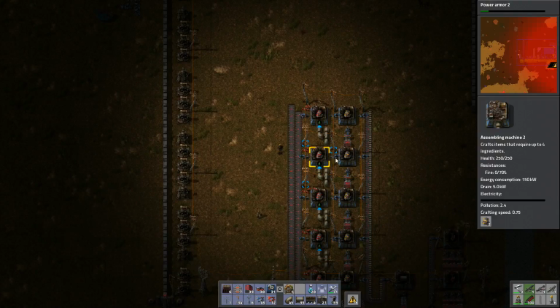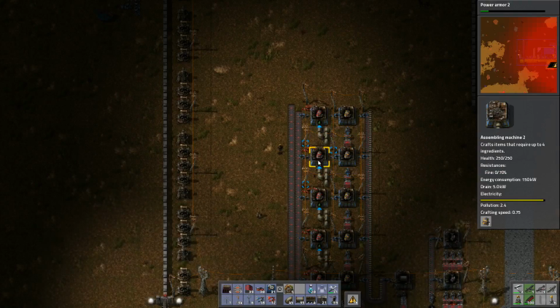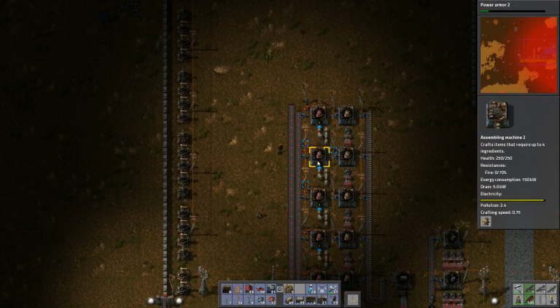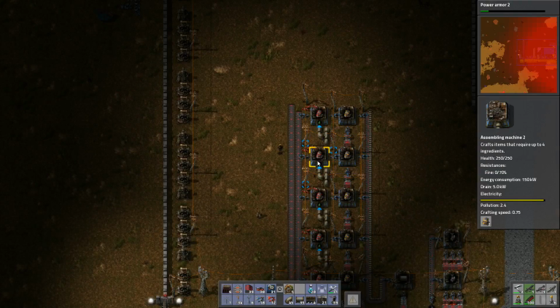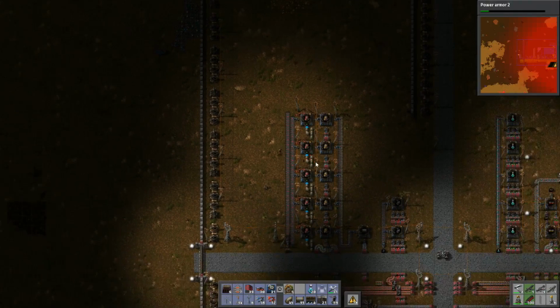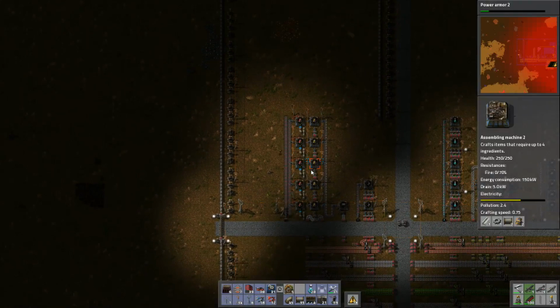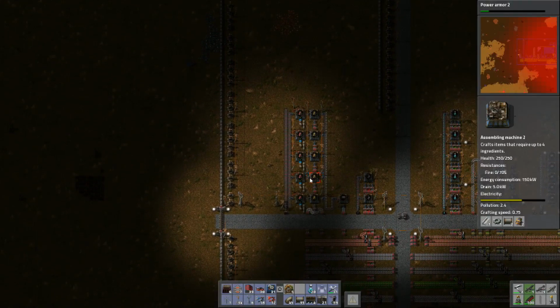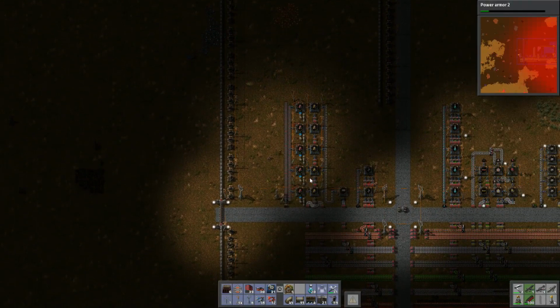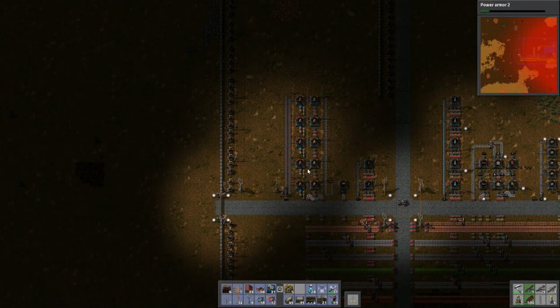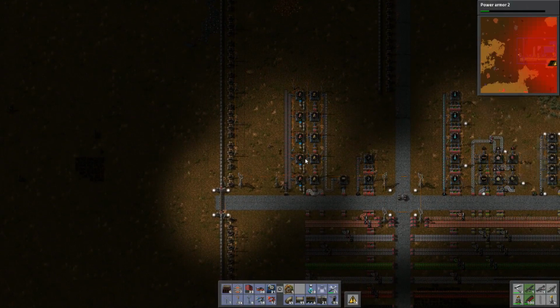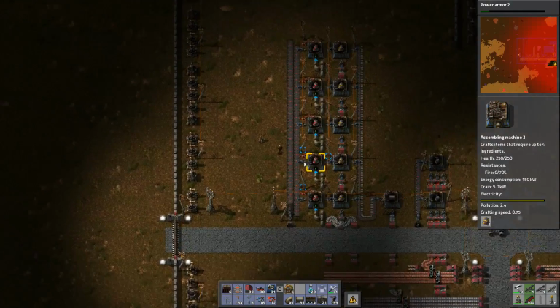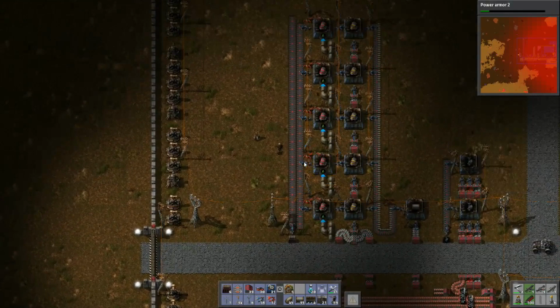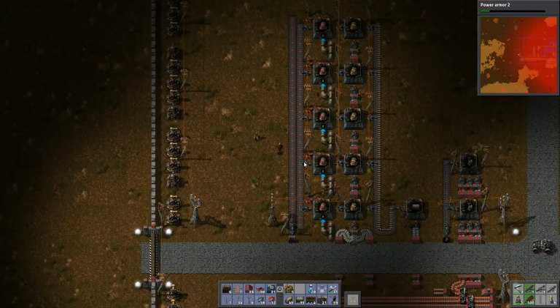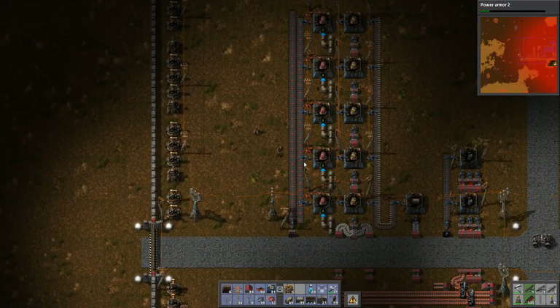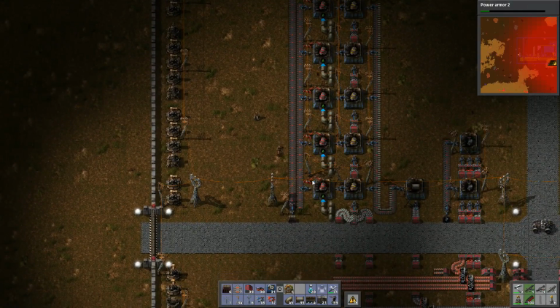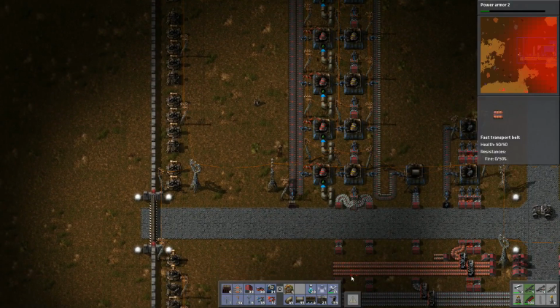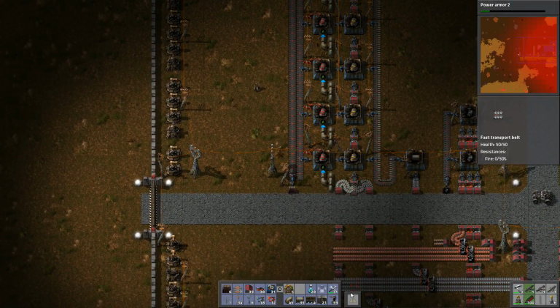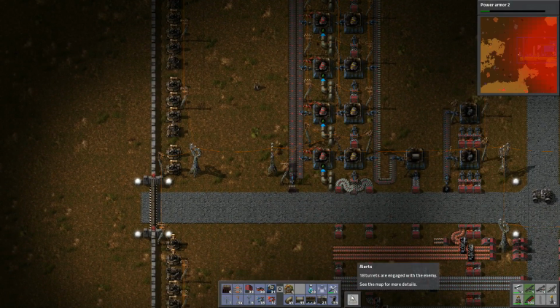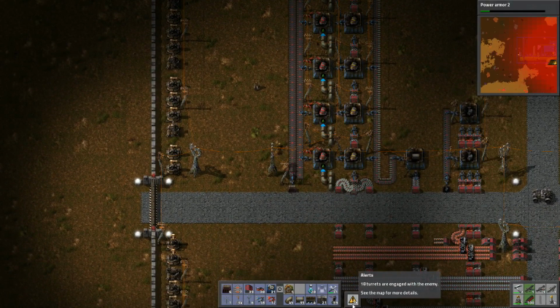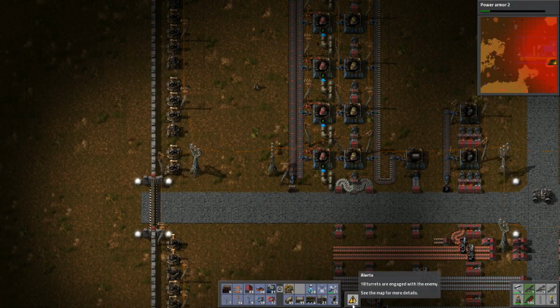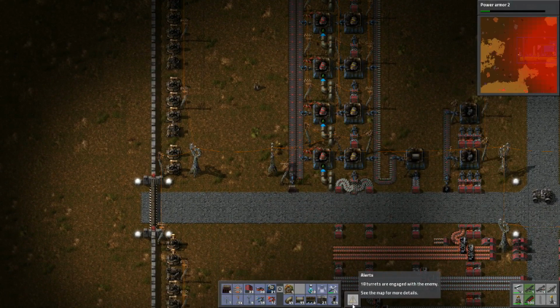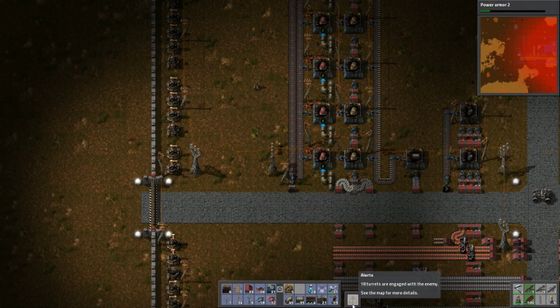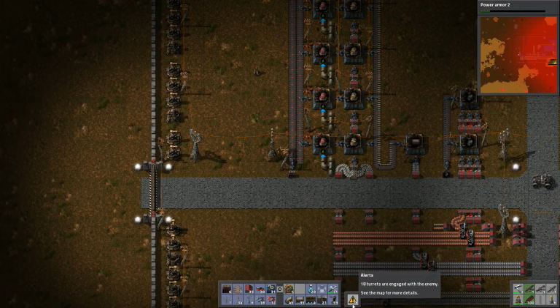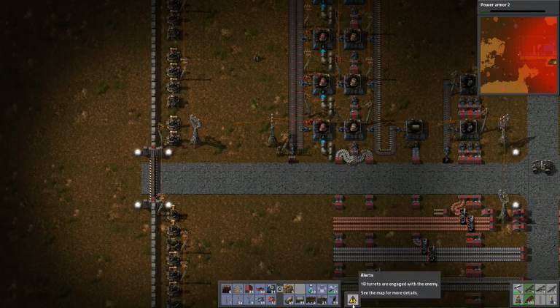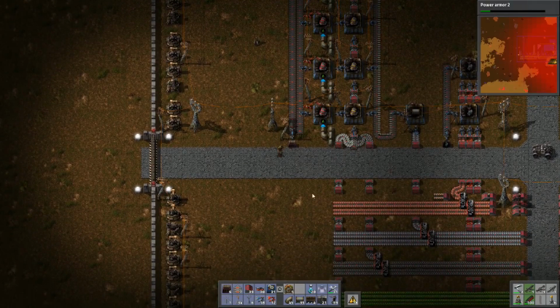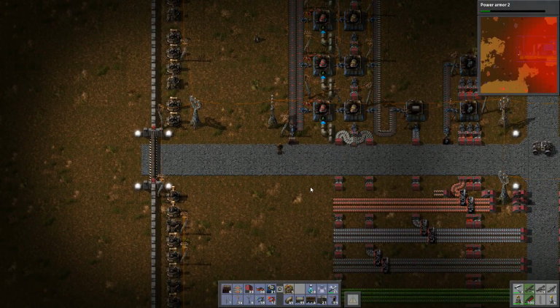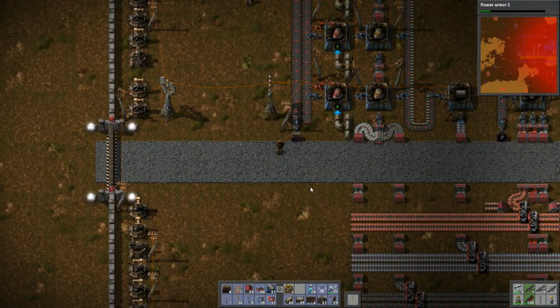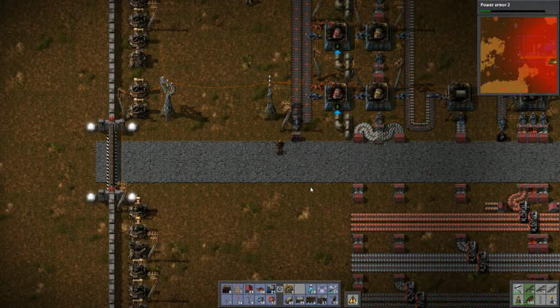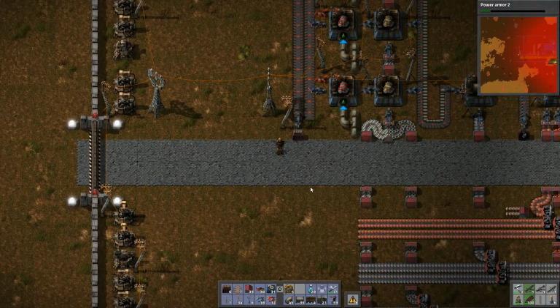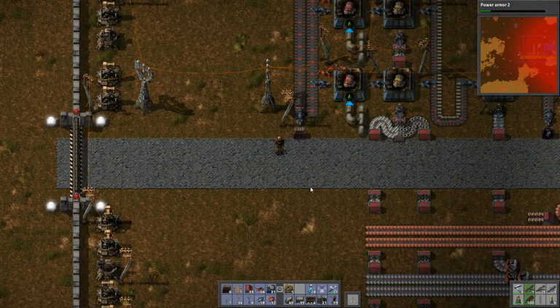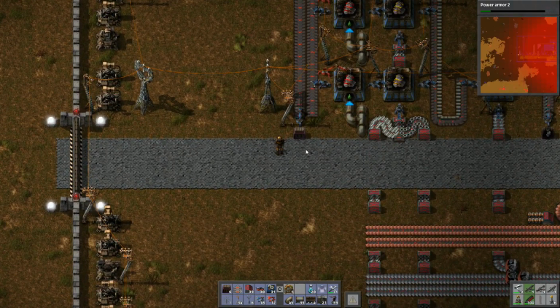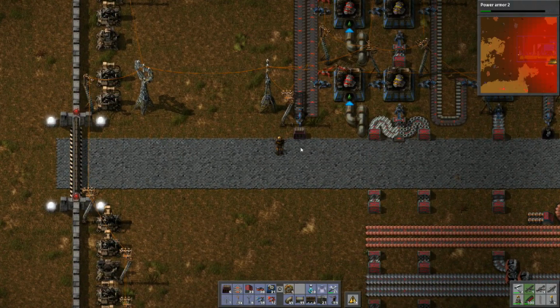Laser turrets are all firing again — it's okay, it's a momentary blip in power. We didn't even take any damage then. This is why we do have gun turrets there as well.